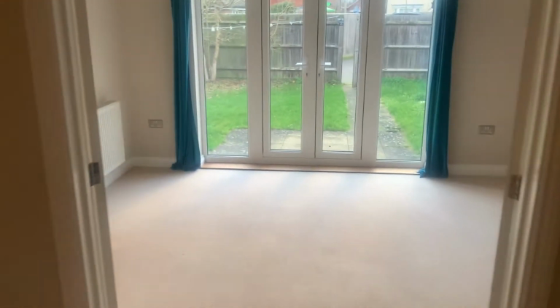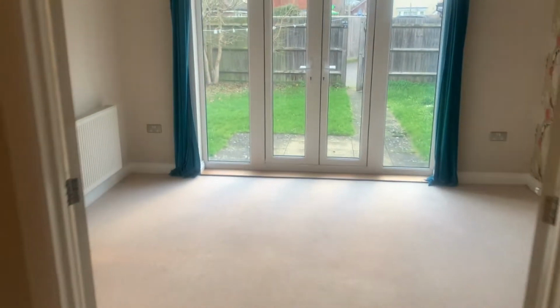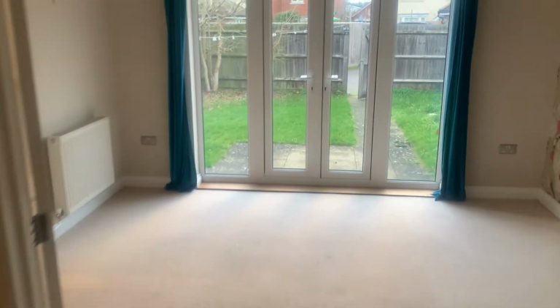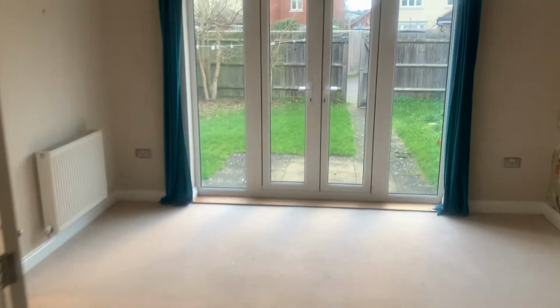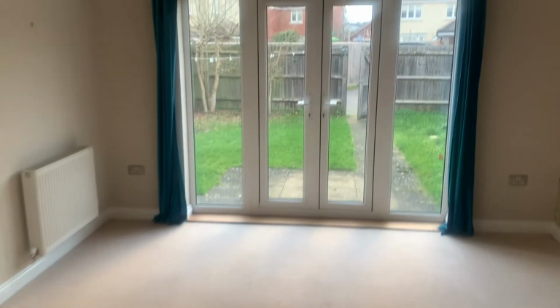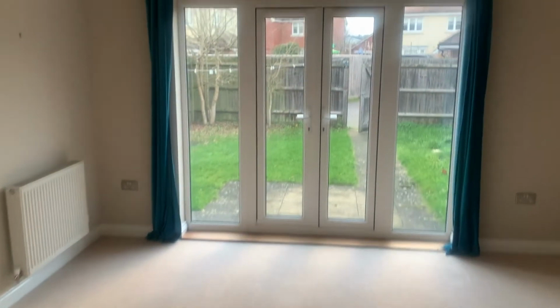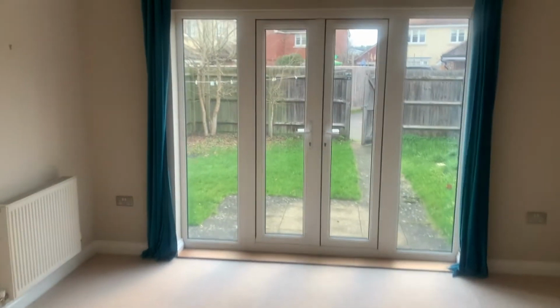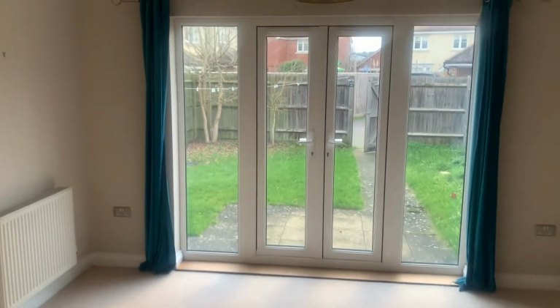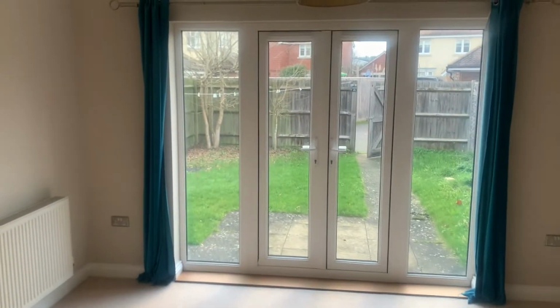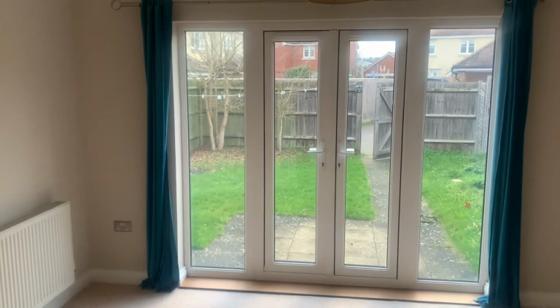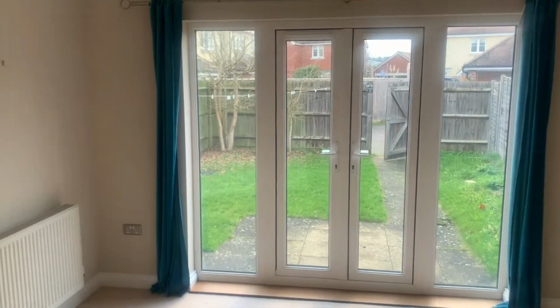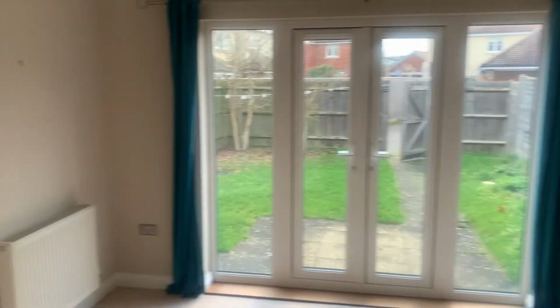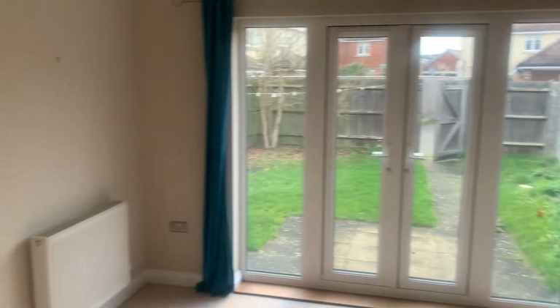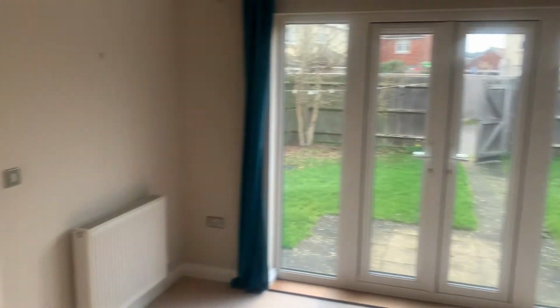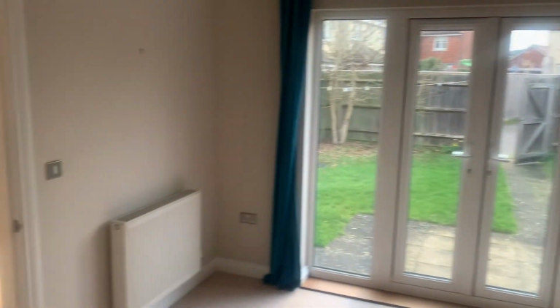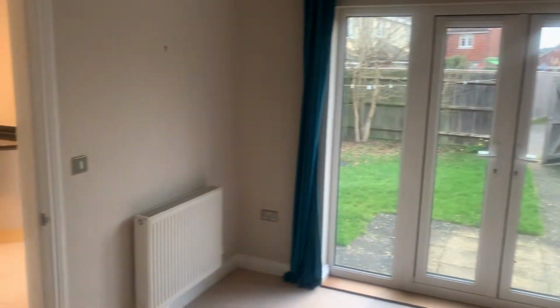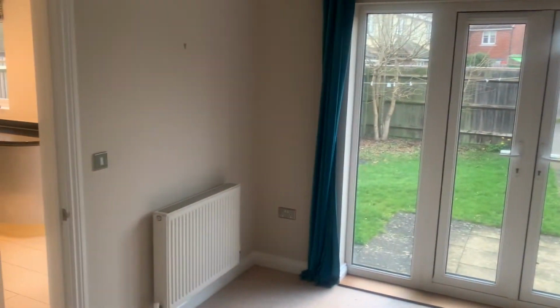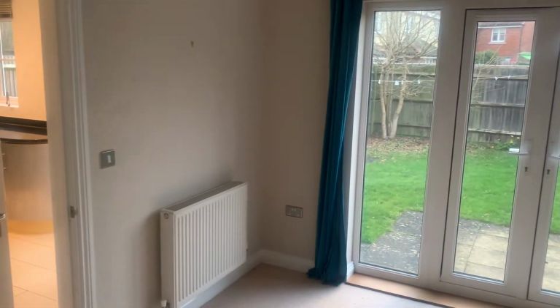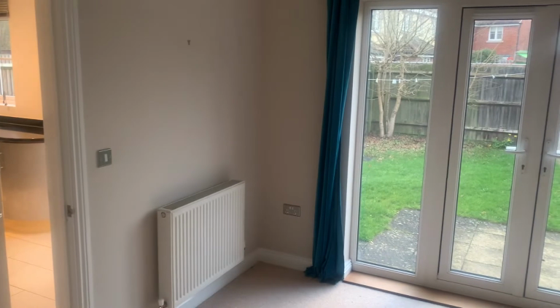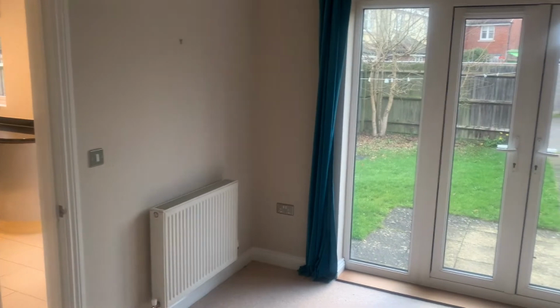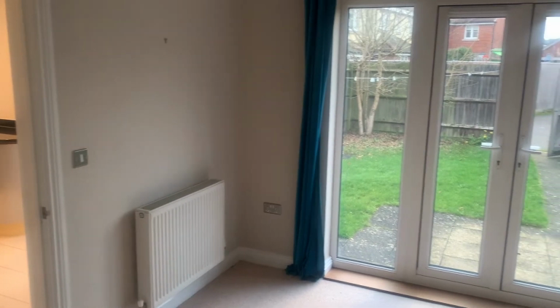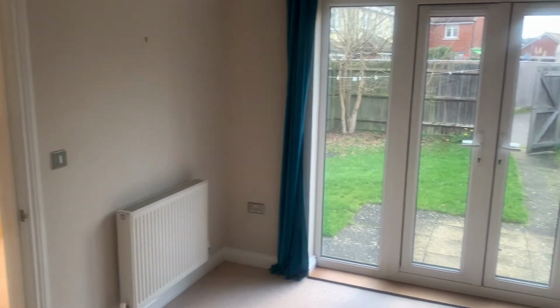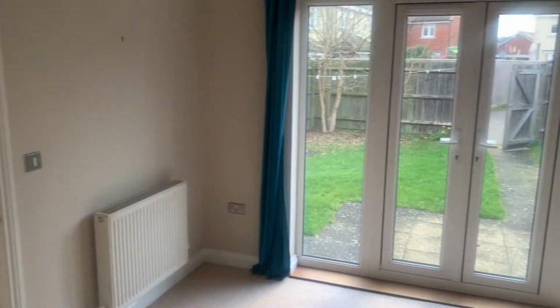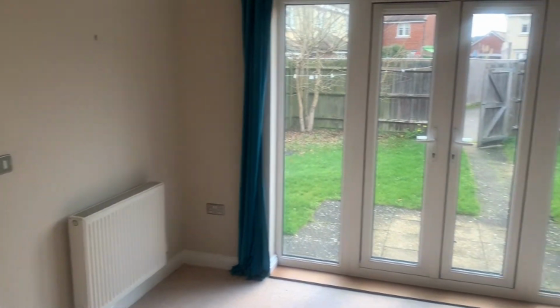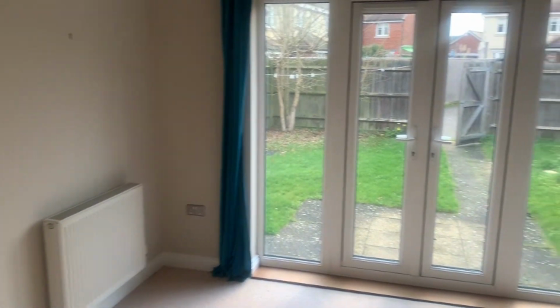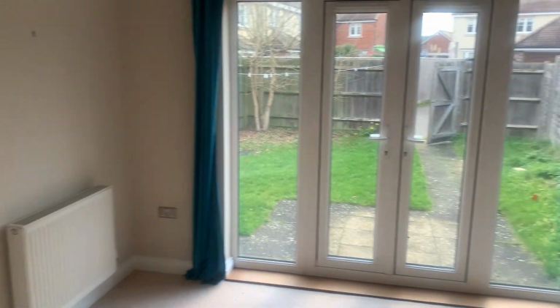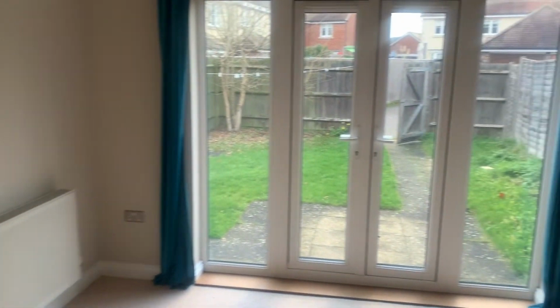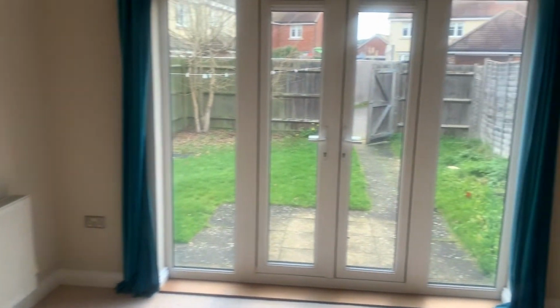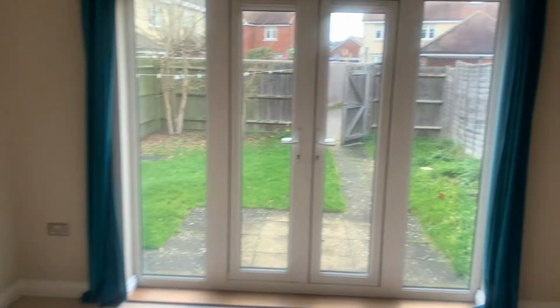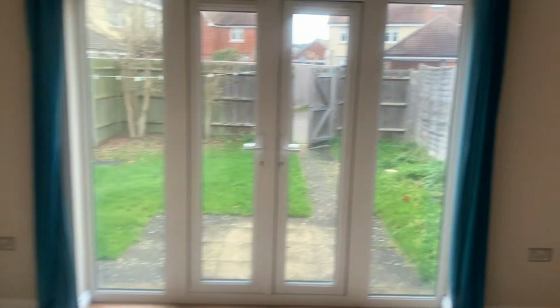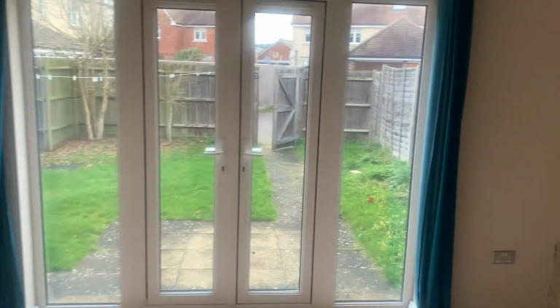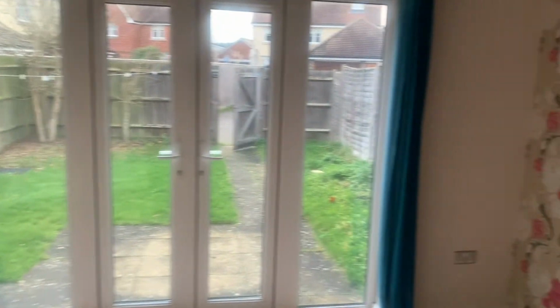The dining area is really light — a nice sized room, comfortable for a dining room table.